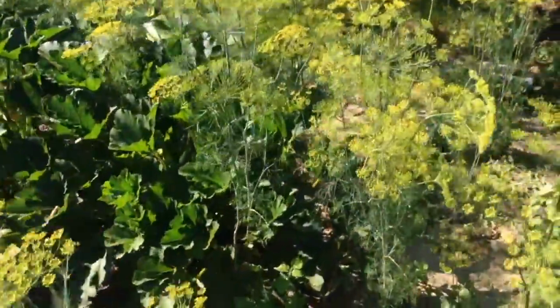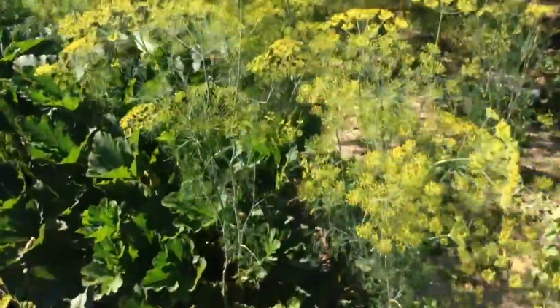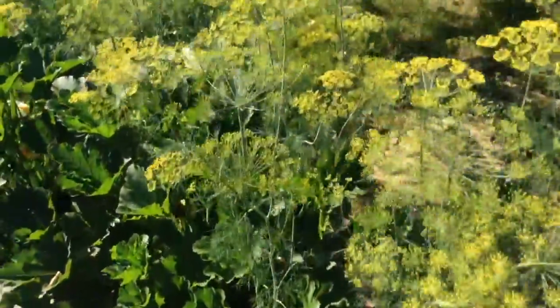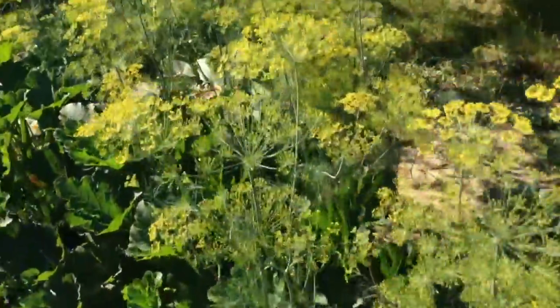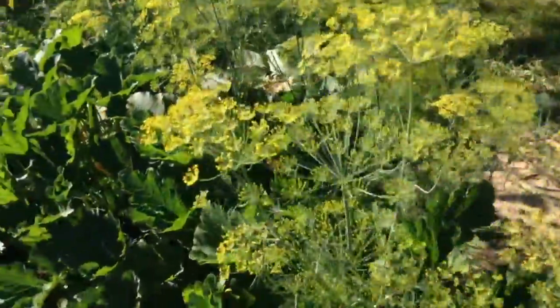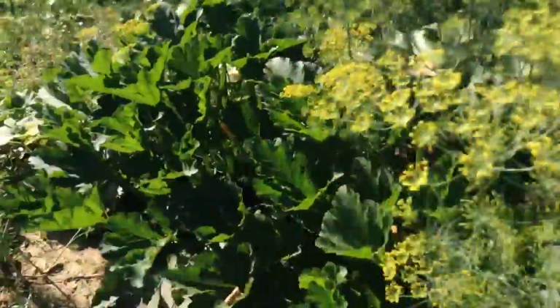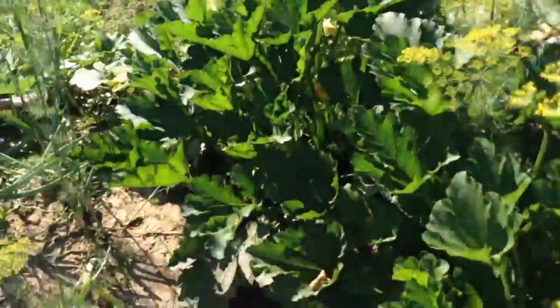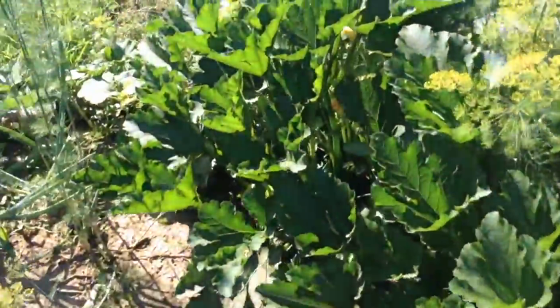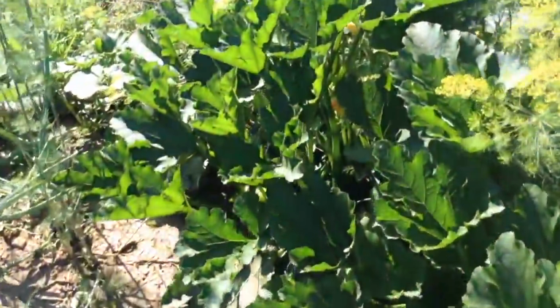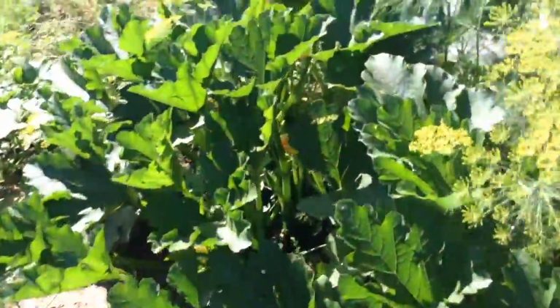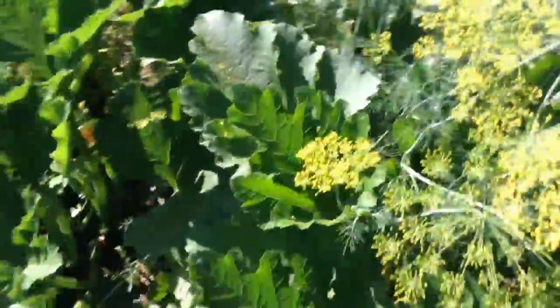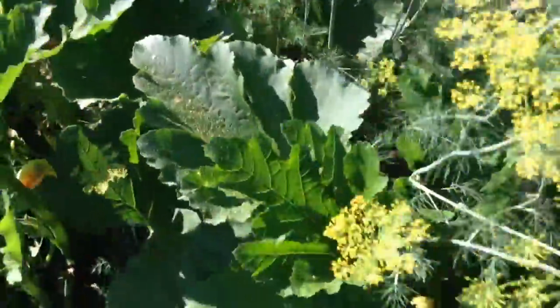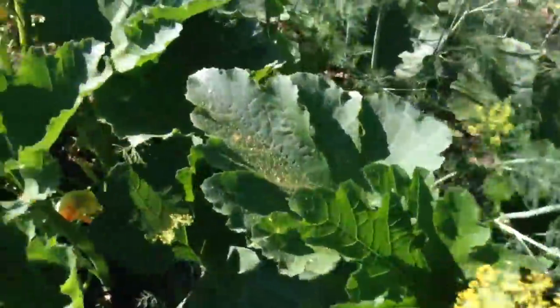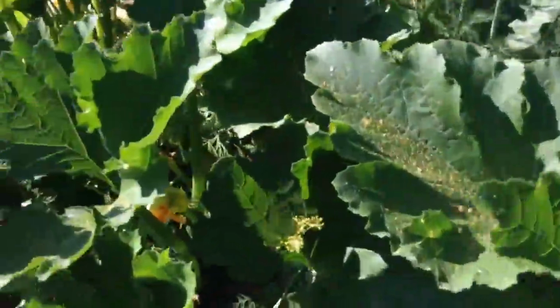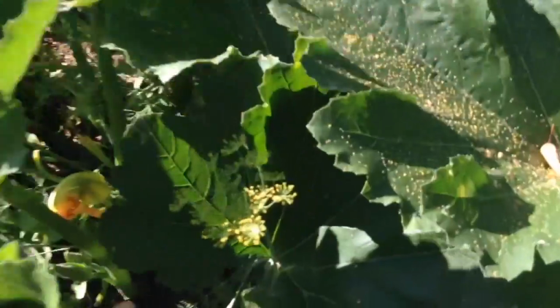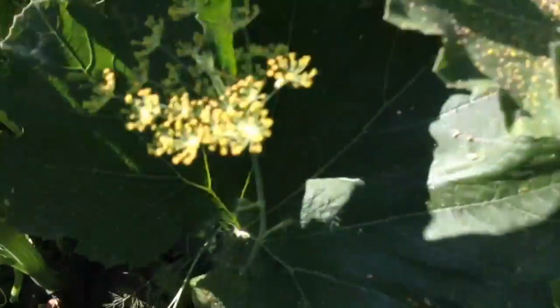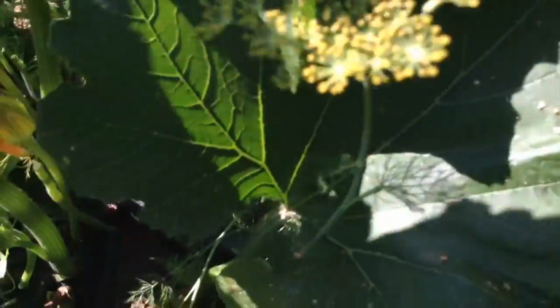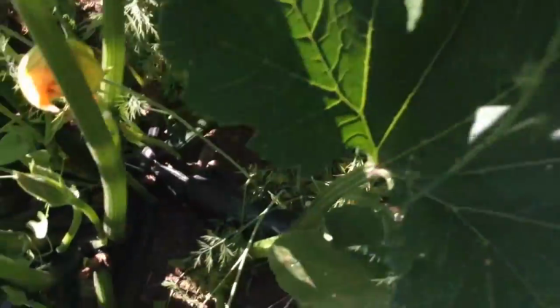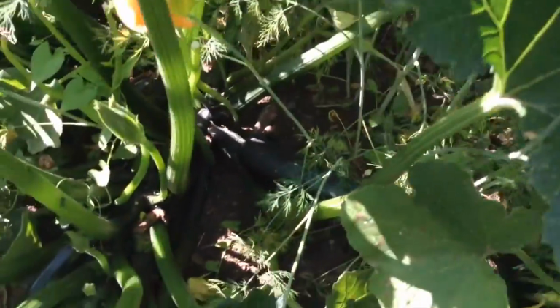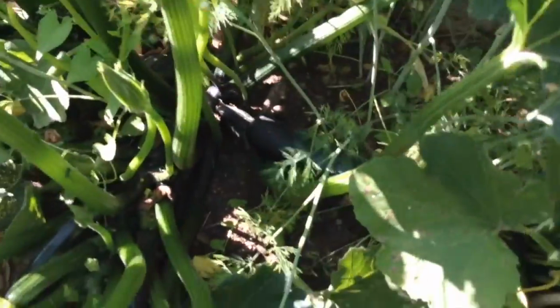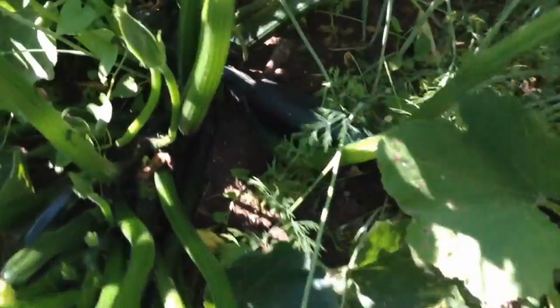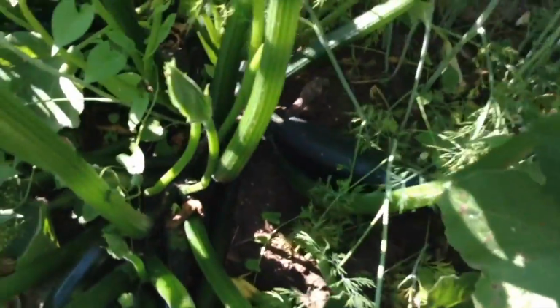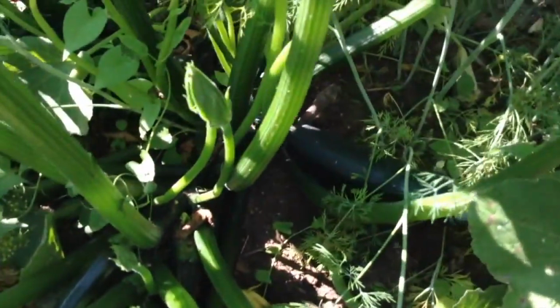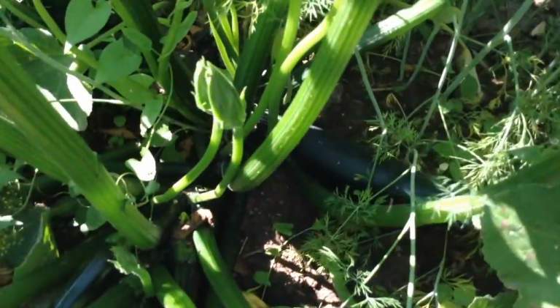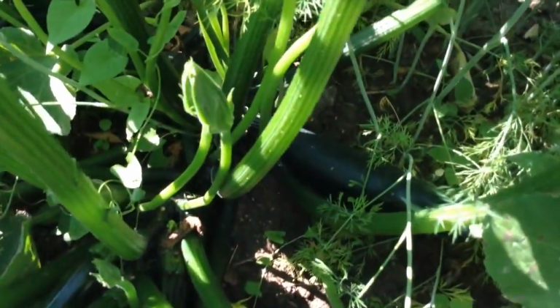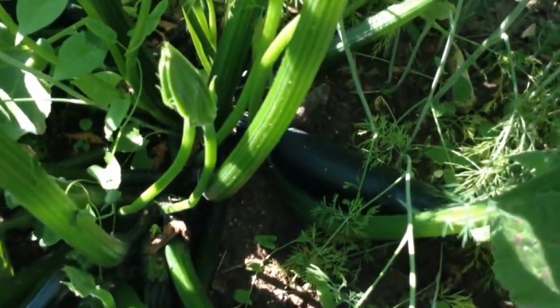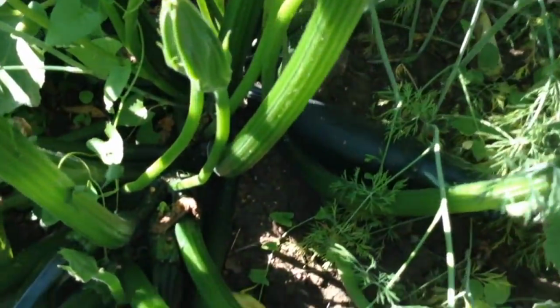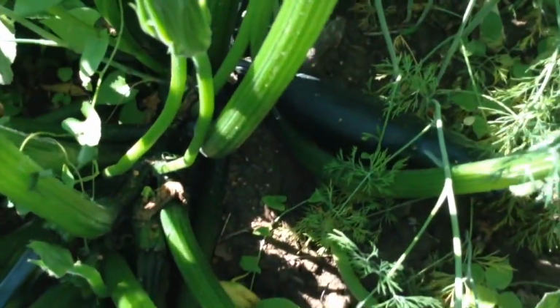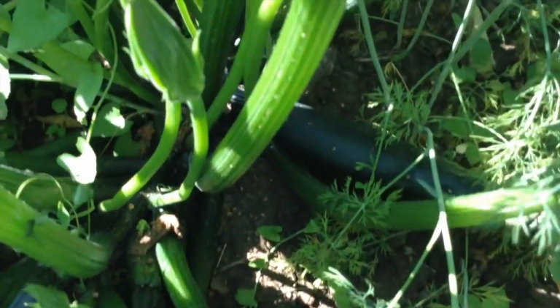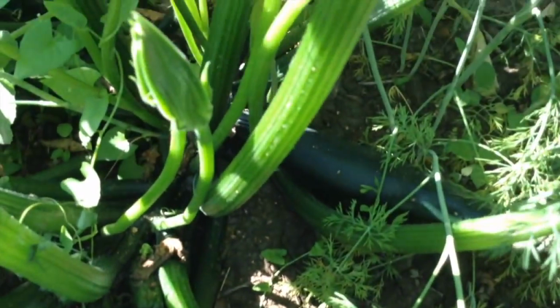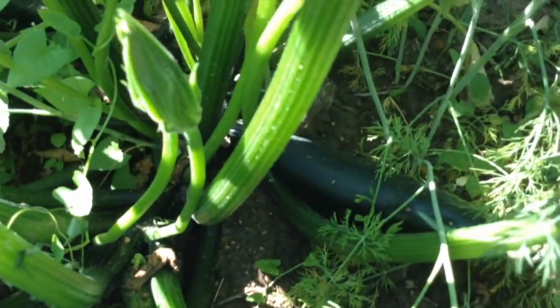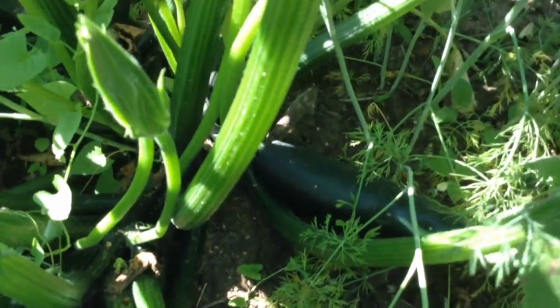I want to show you some zucchini - it's so cool. Check this out. Can you see it?